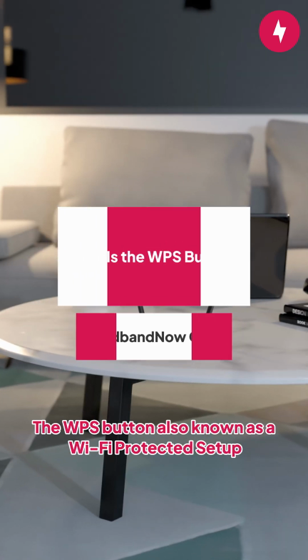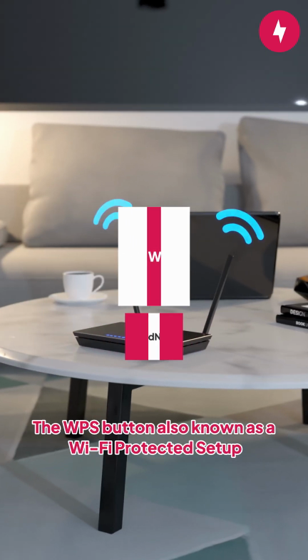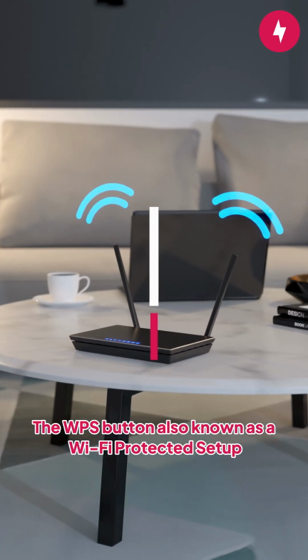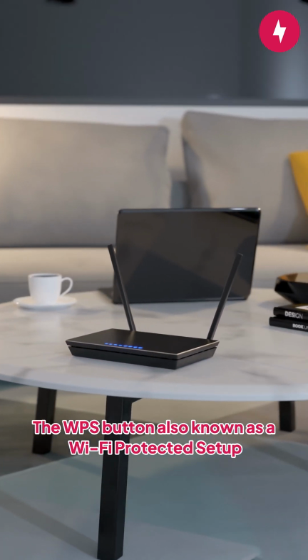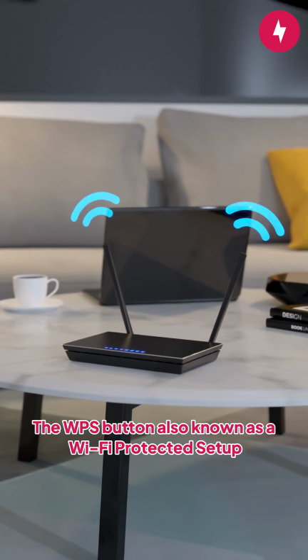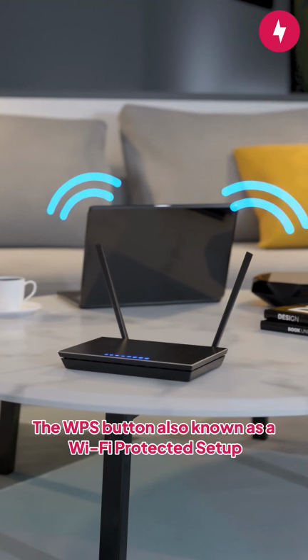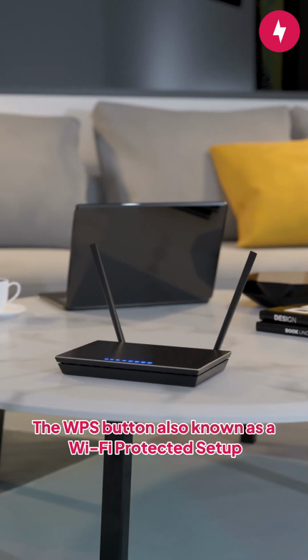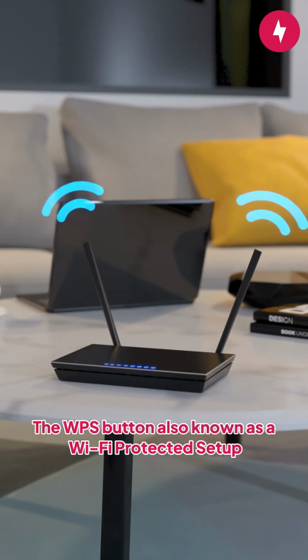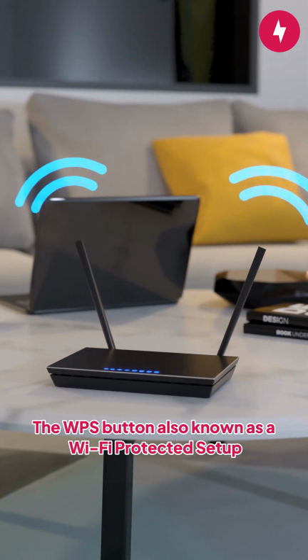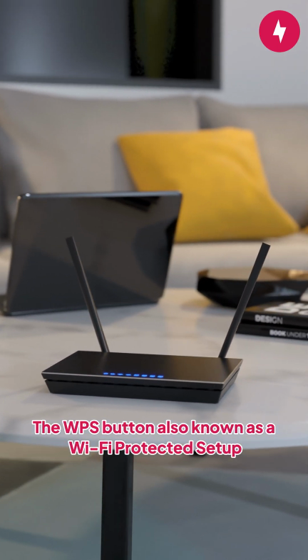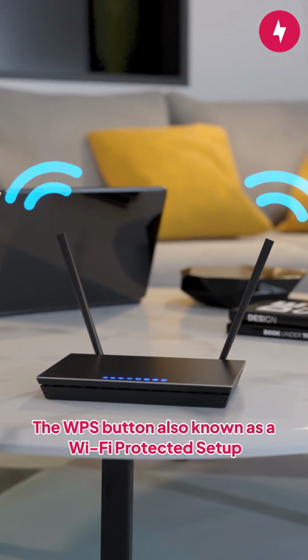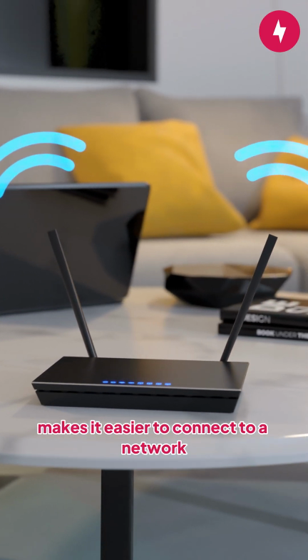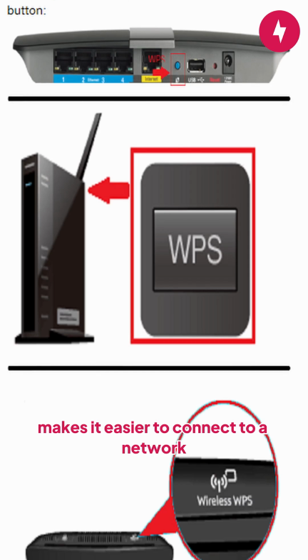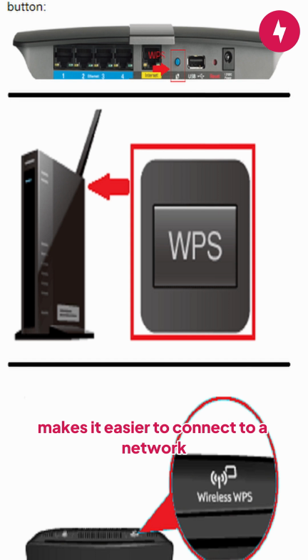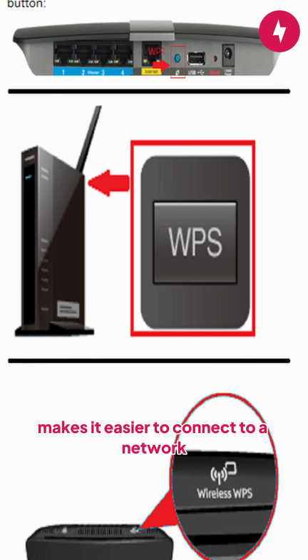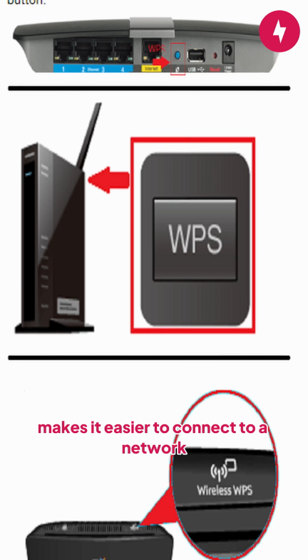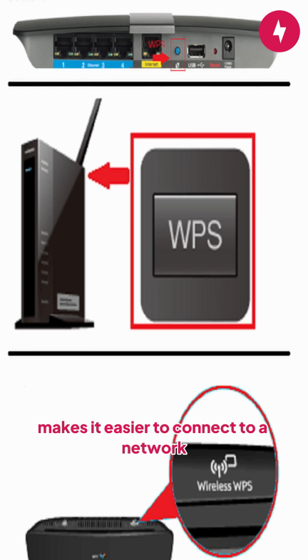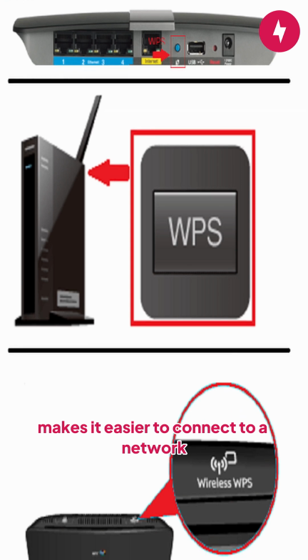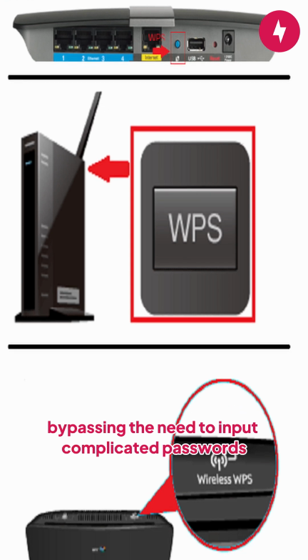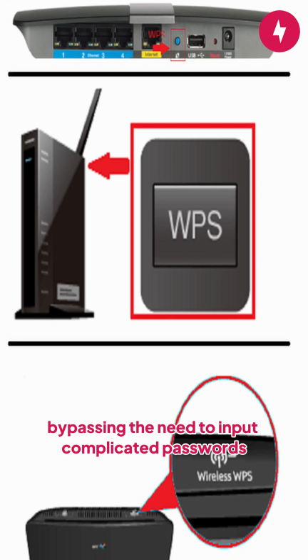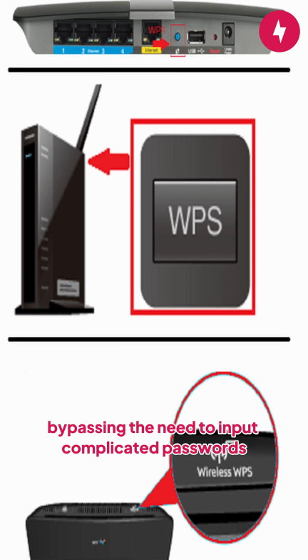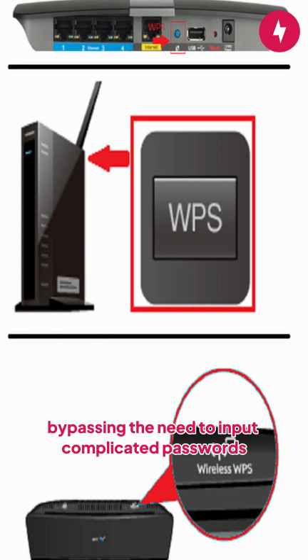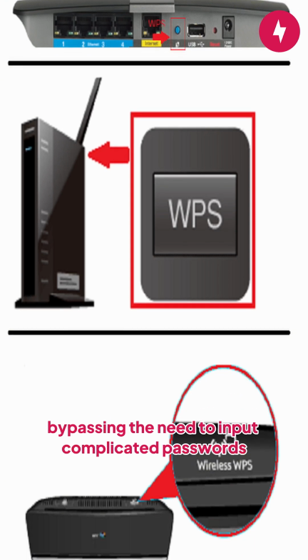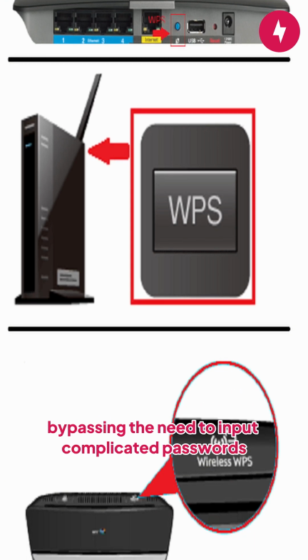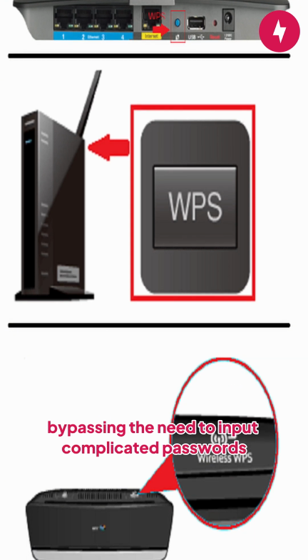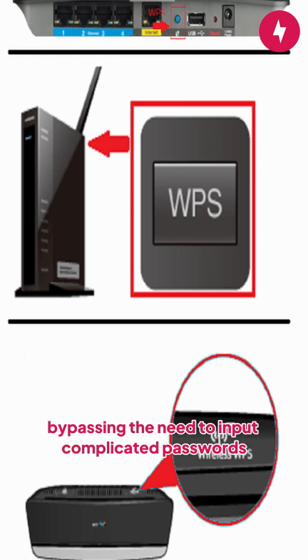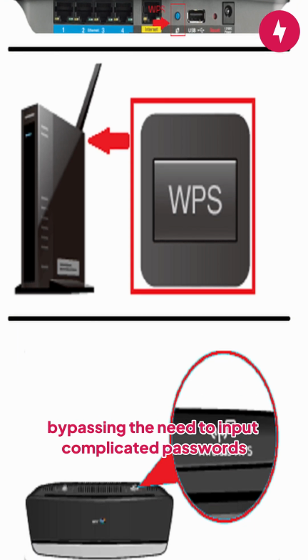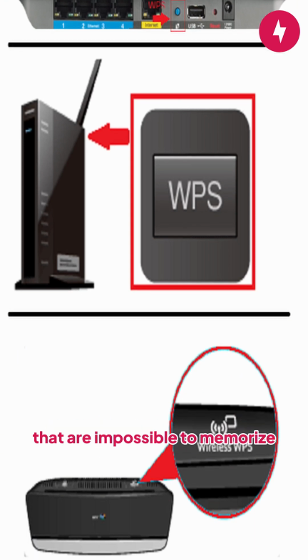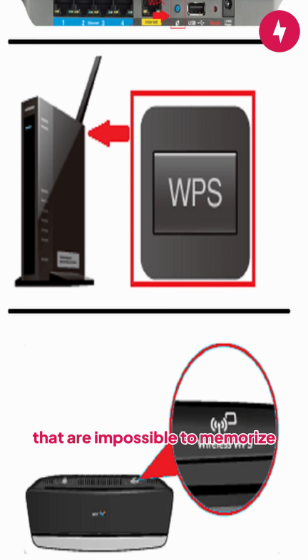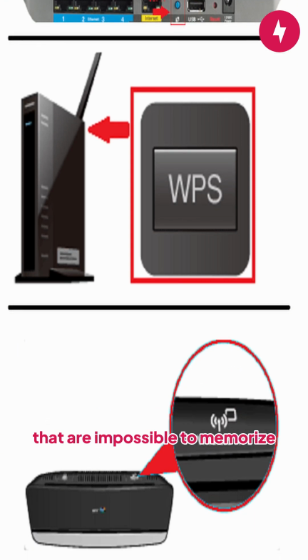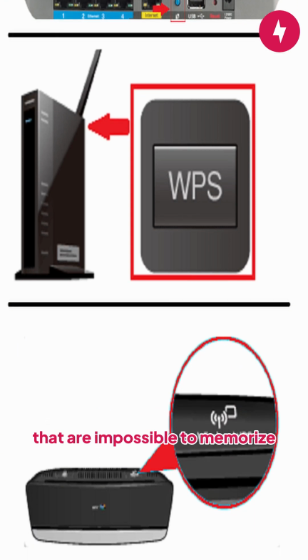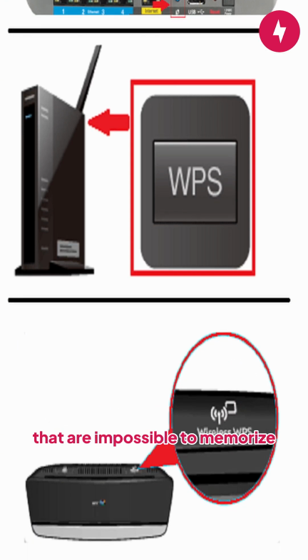The WPS button, also known as Wi-Fi Protected Setup, makes it easier to connect to a network, bypassing the need to input complicated passwords that are impossible to memorize.